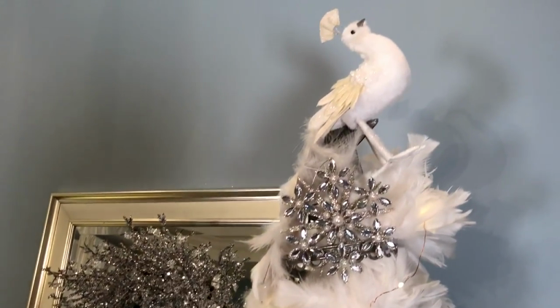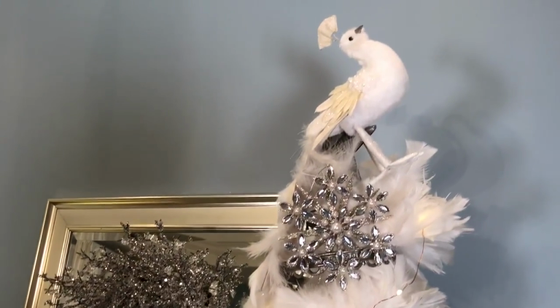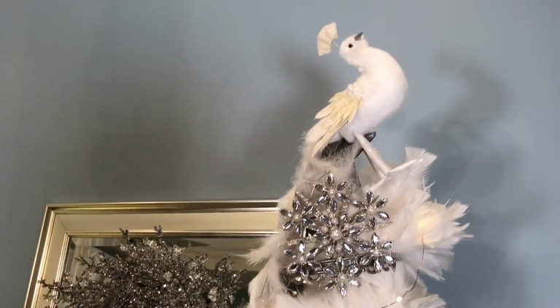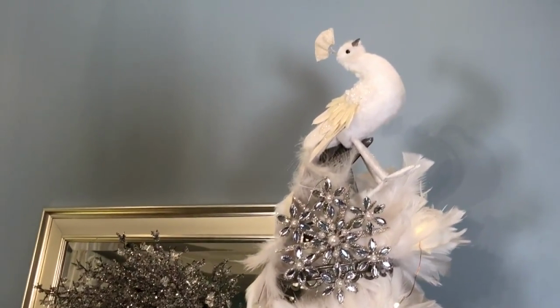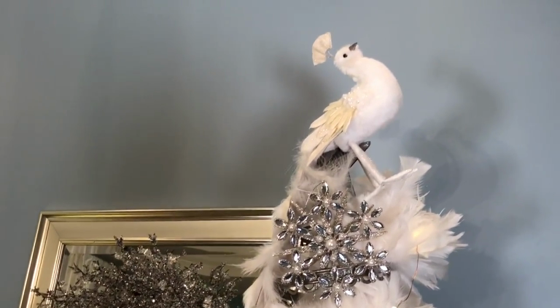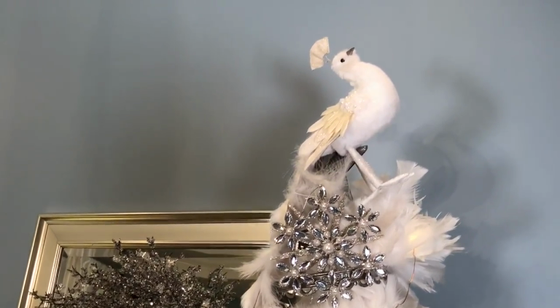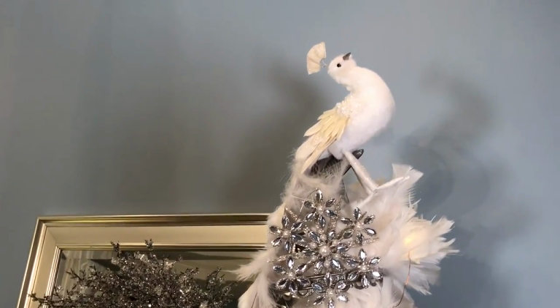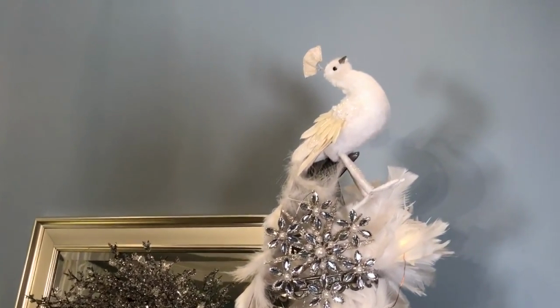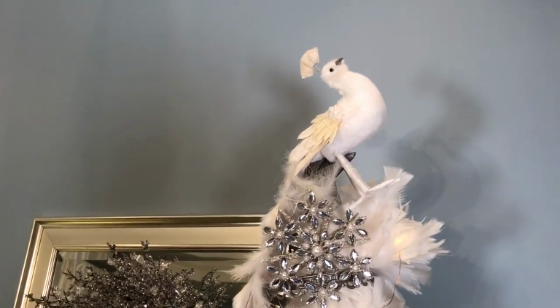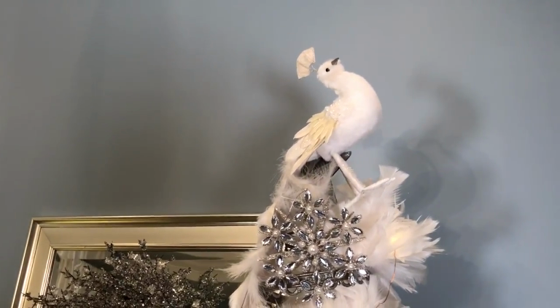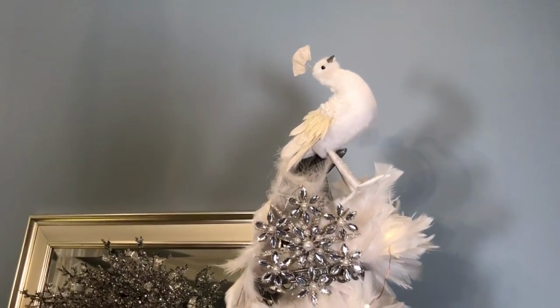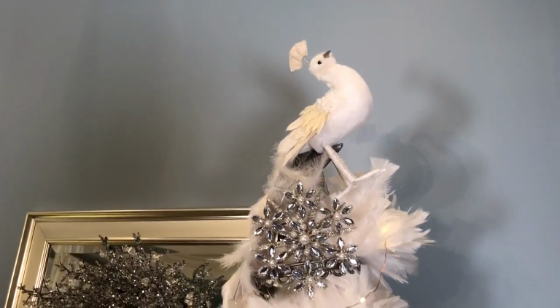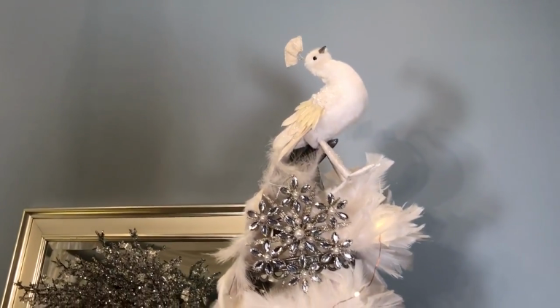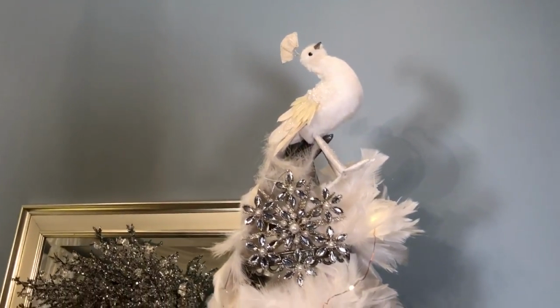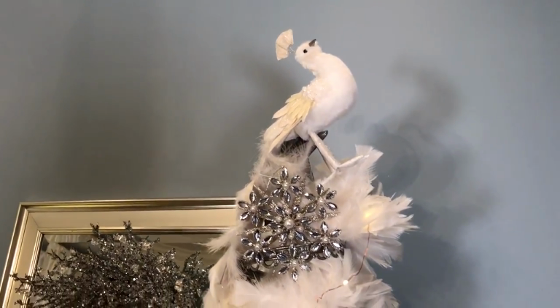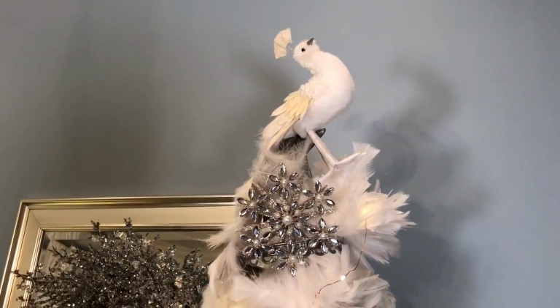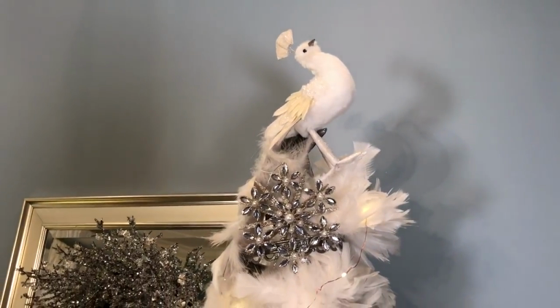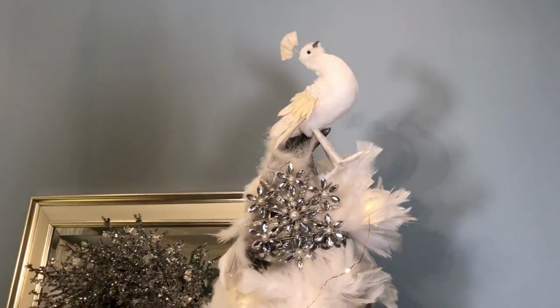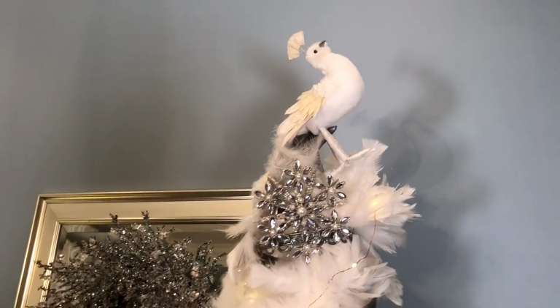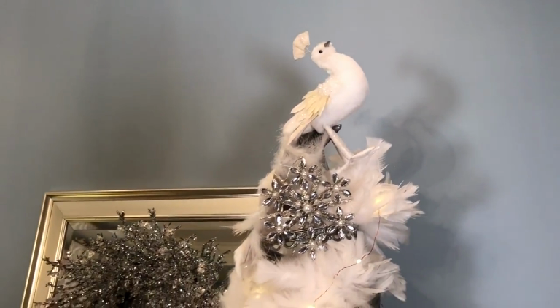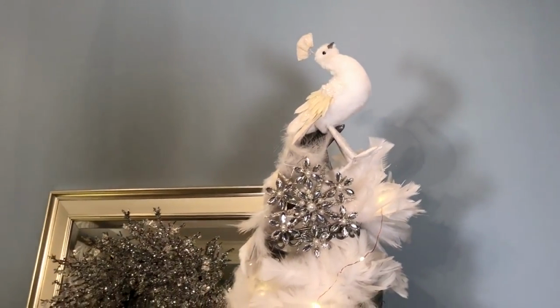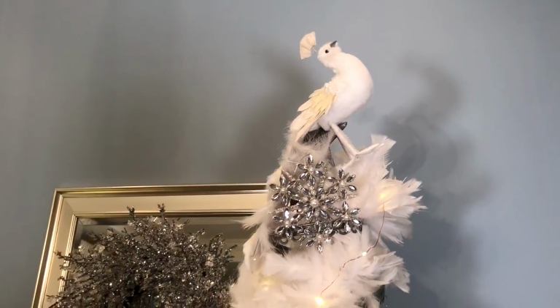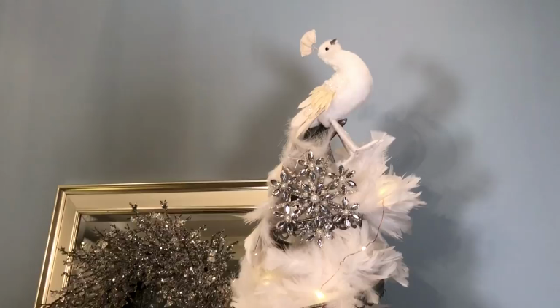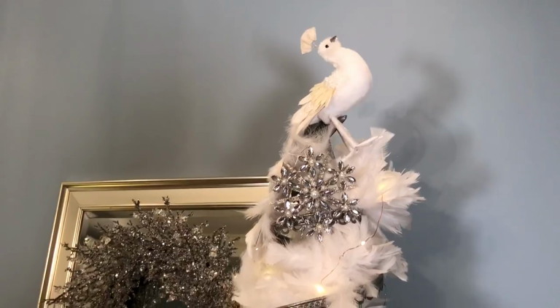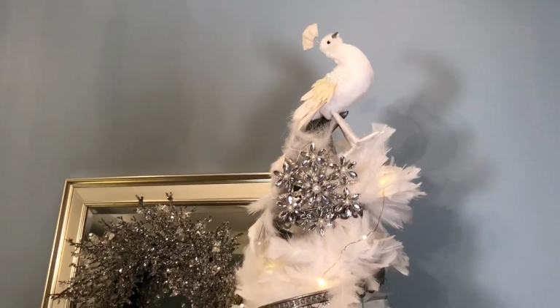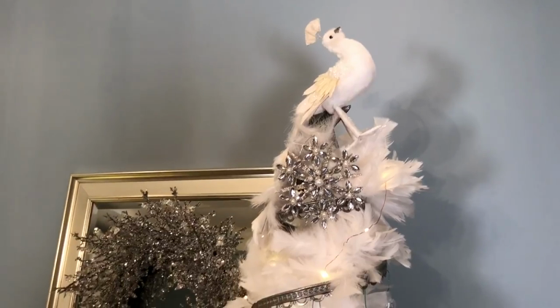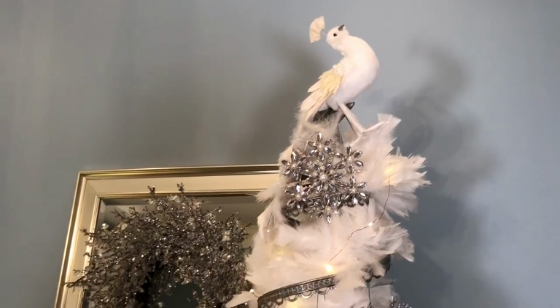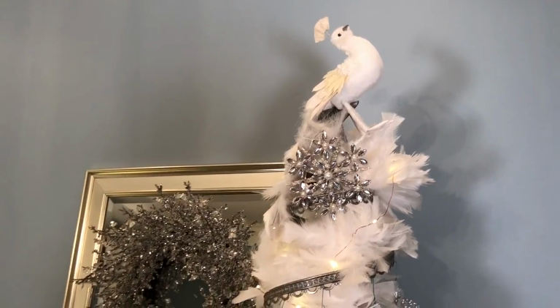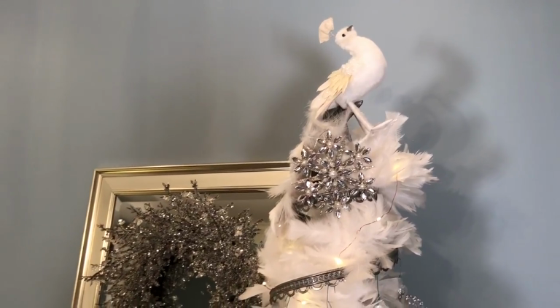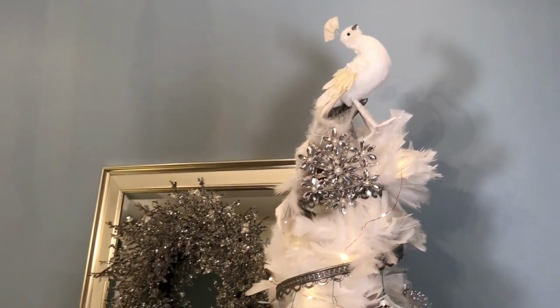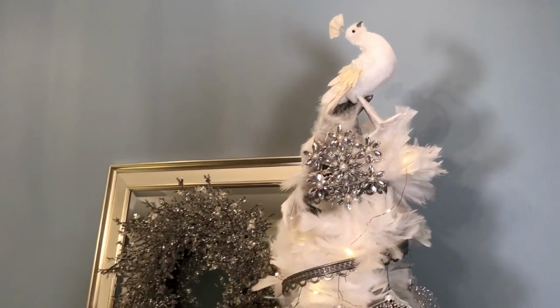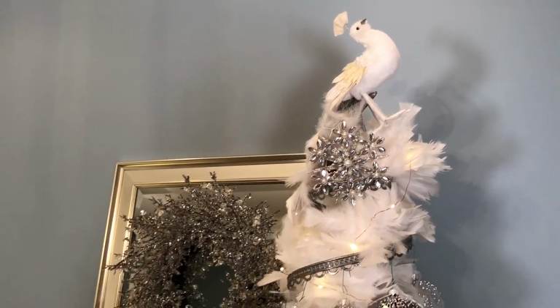Isn't that sweet? It just makes it more fun. You just put a peacock at the top and the tail makes it amazing.